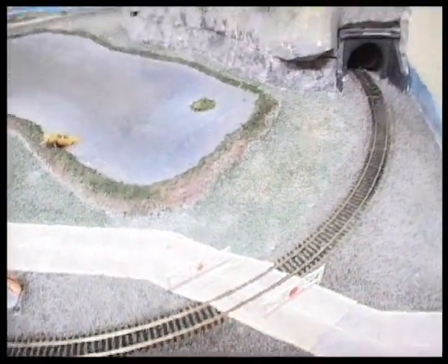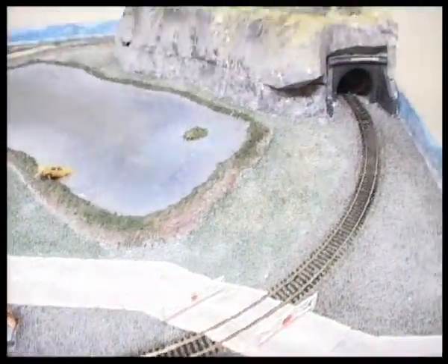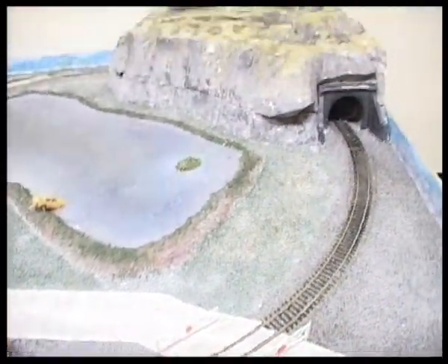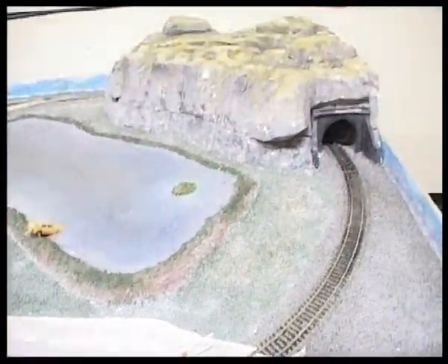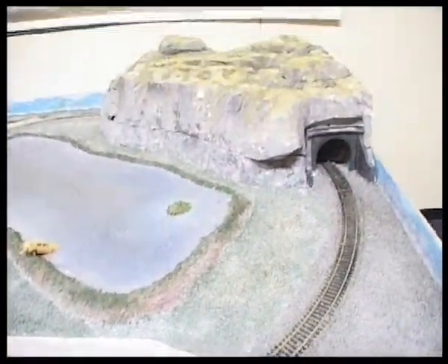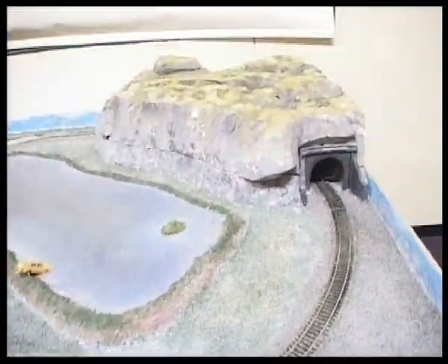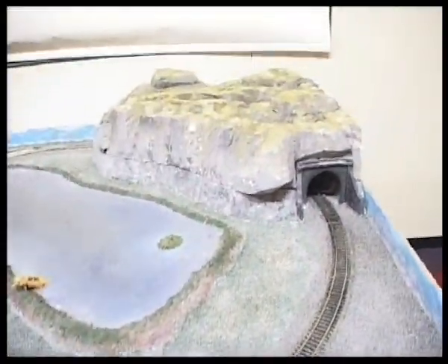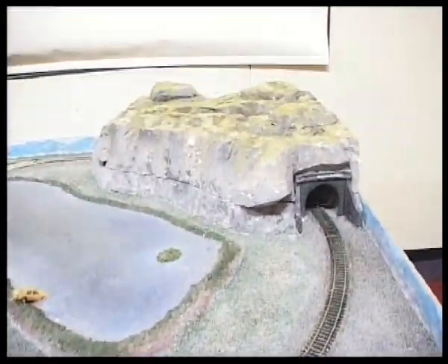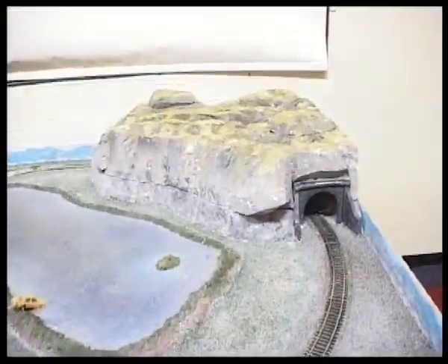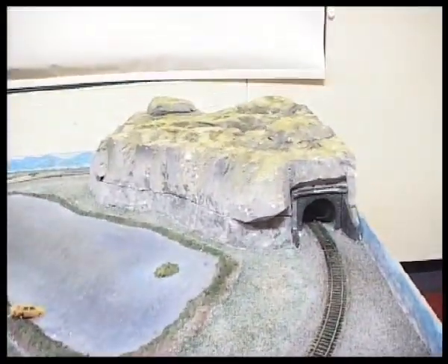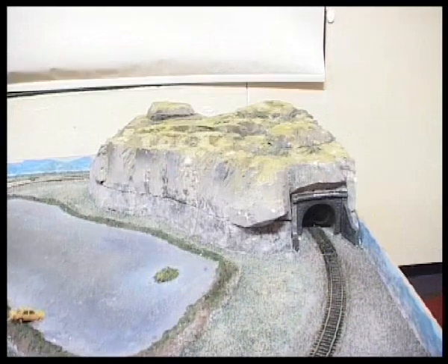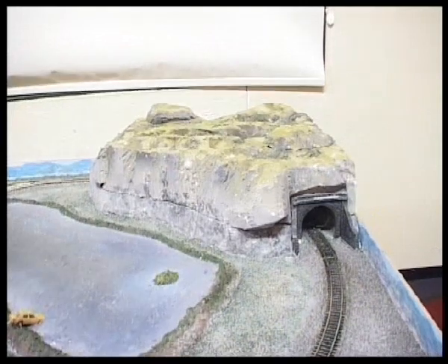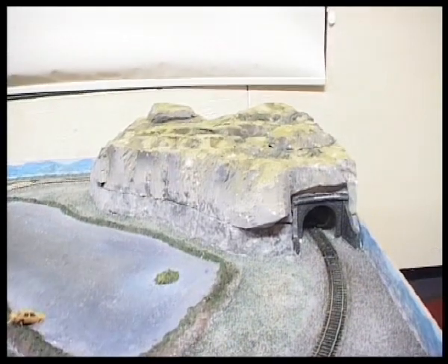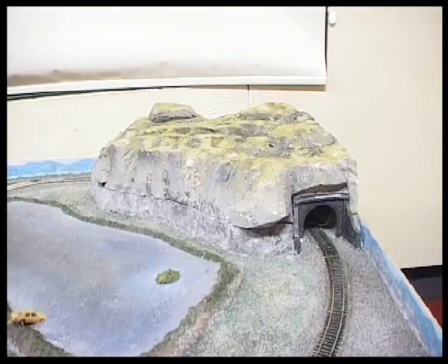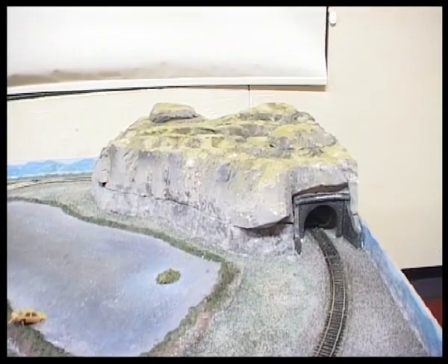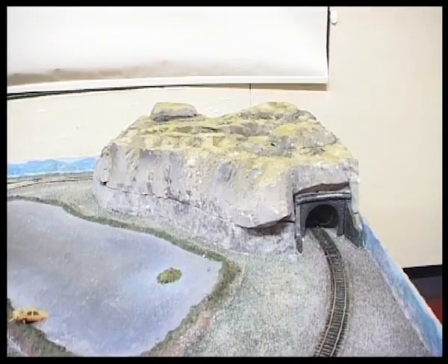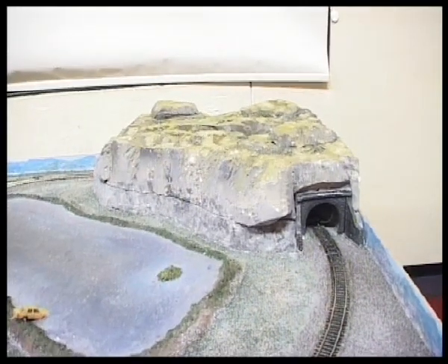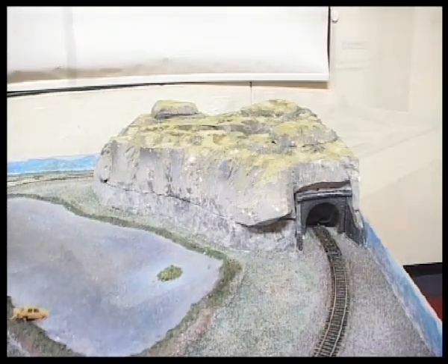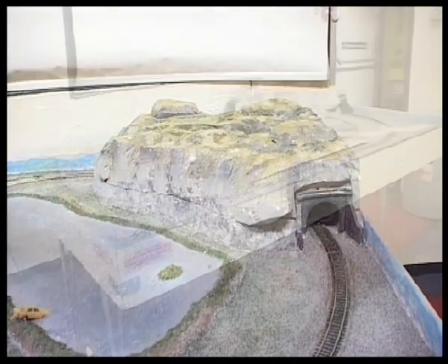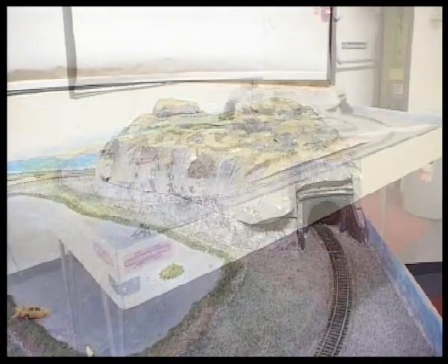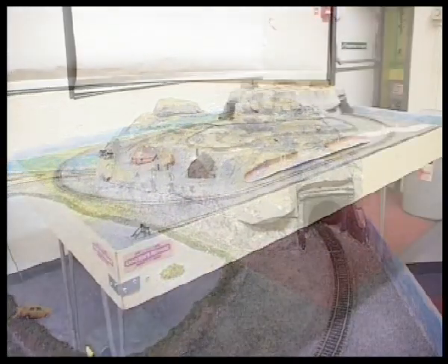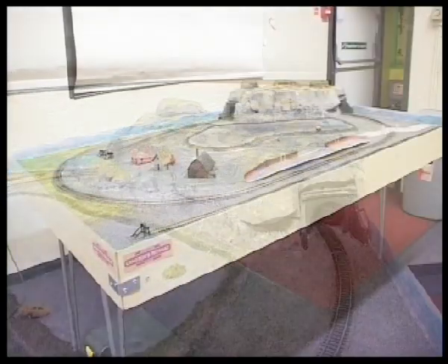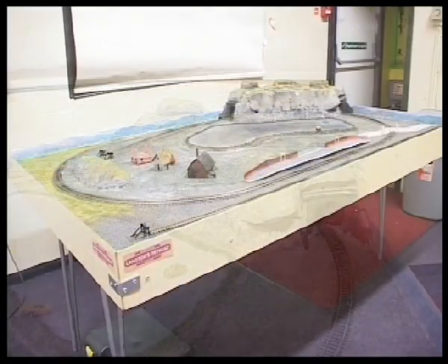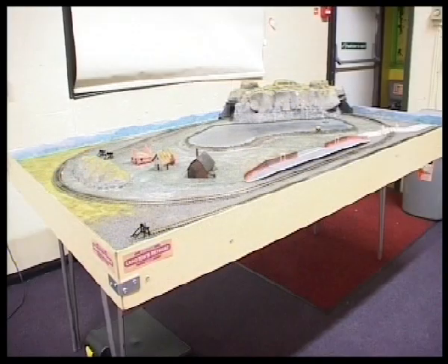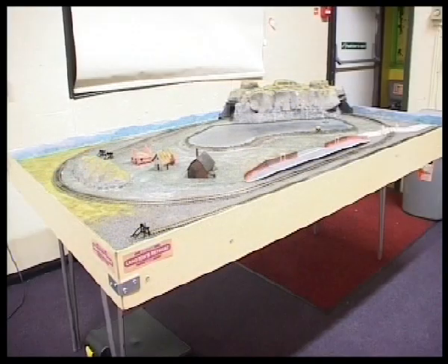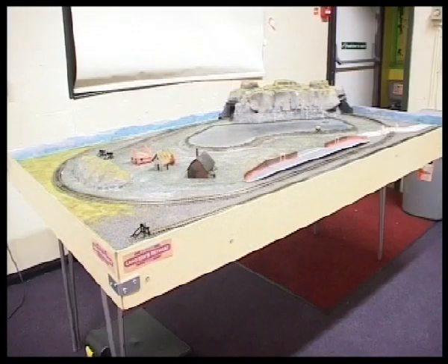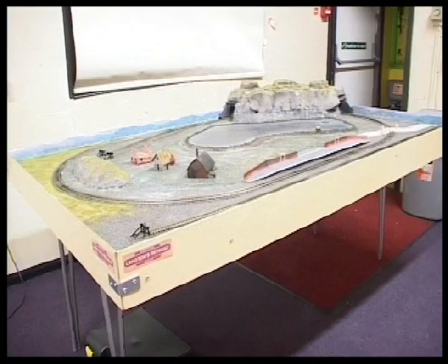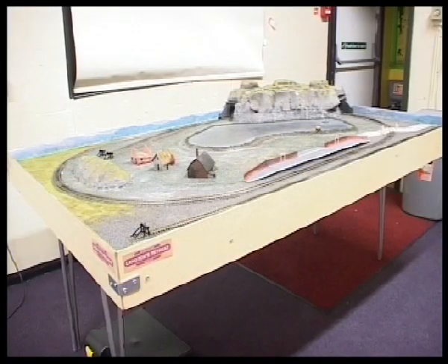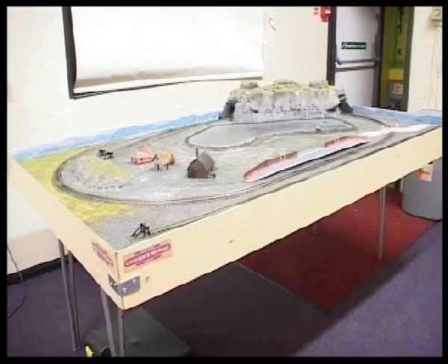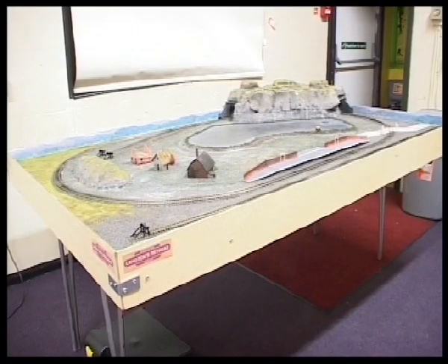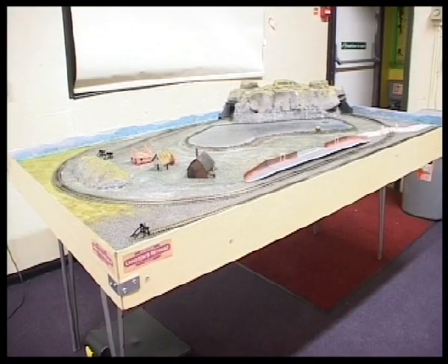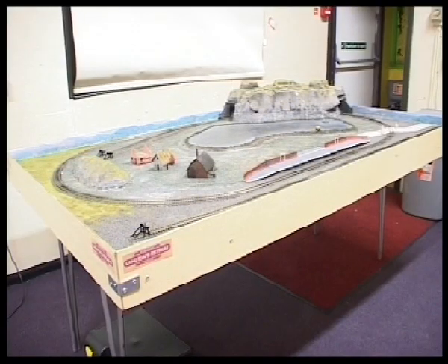It's very wet at this stage and you'll need to leave it overnight. So there is all the scatter added.